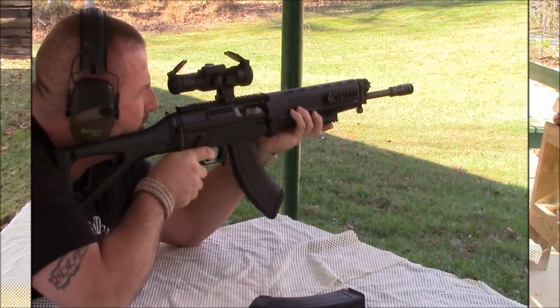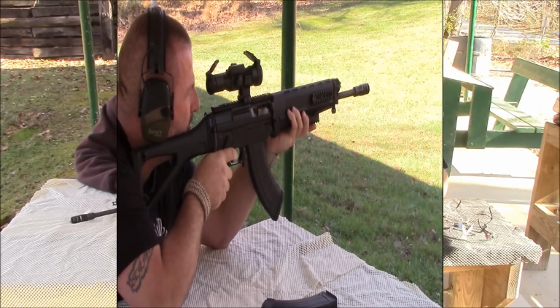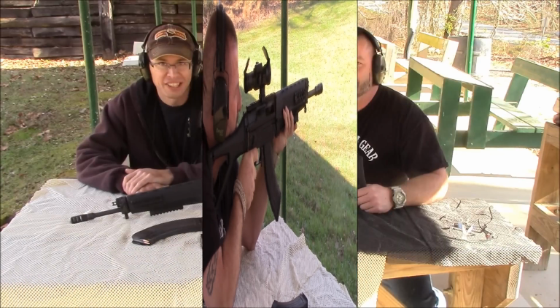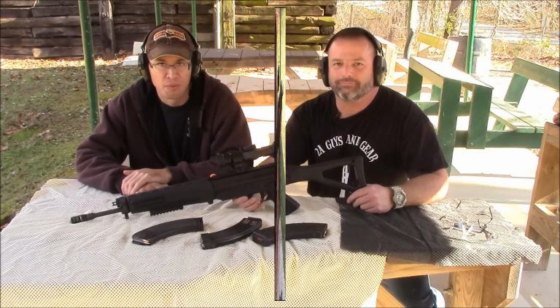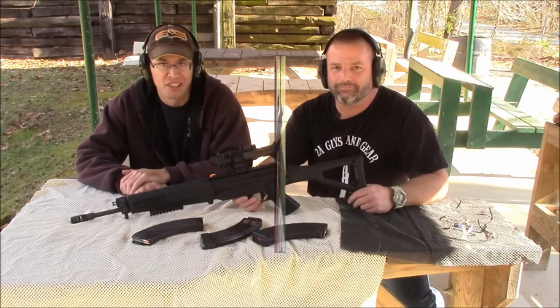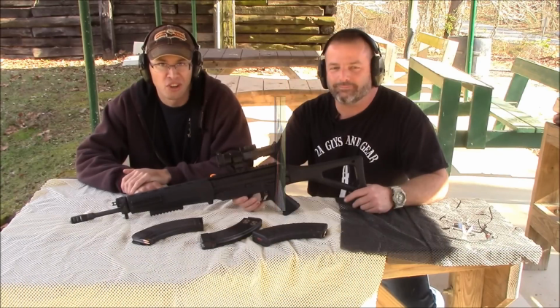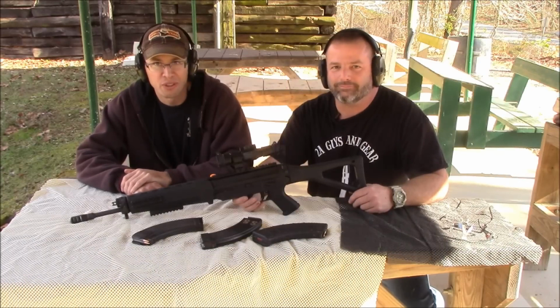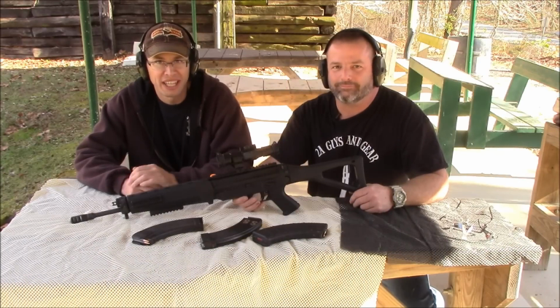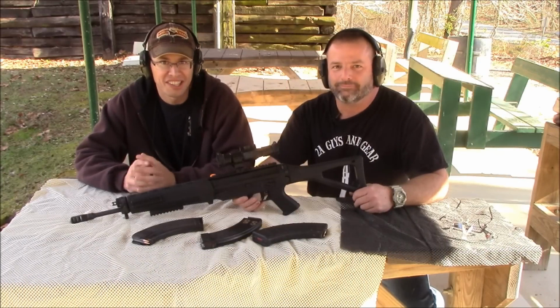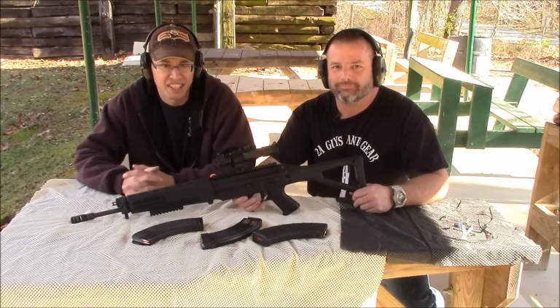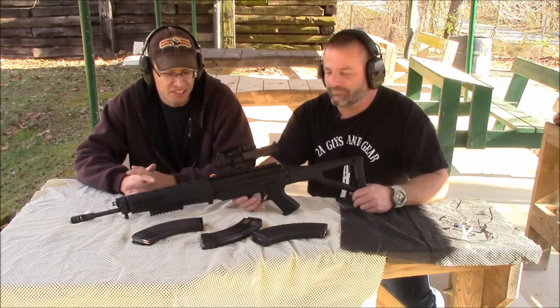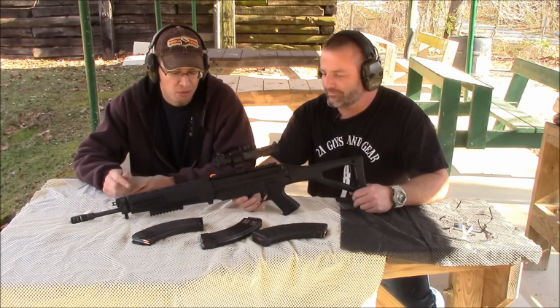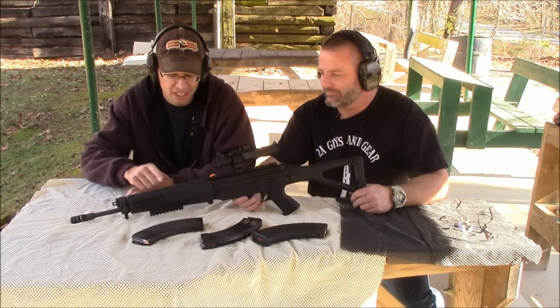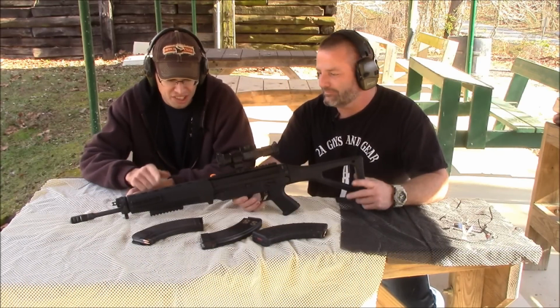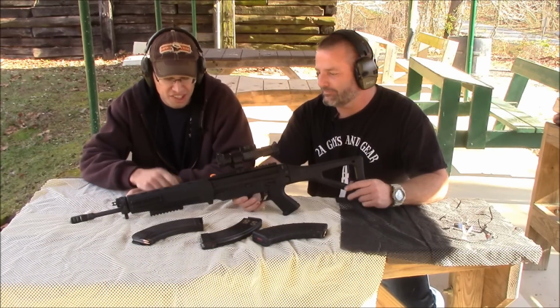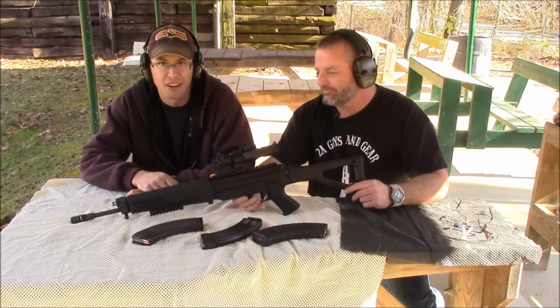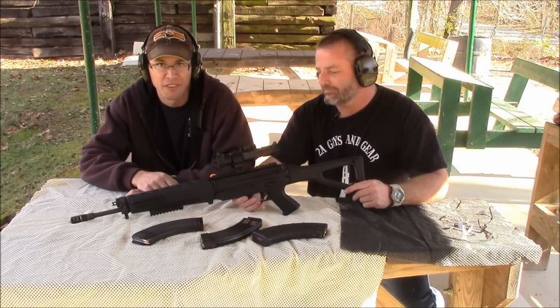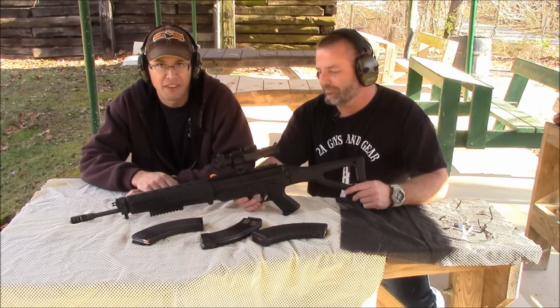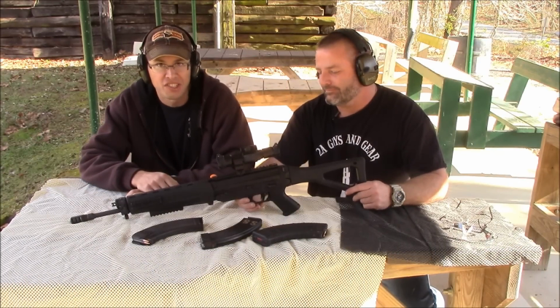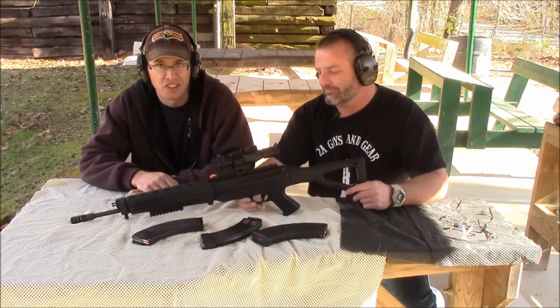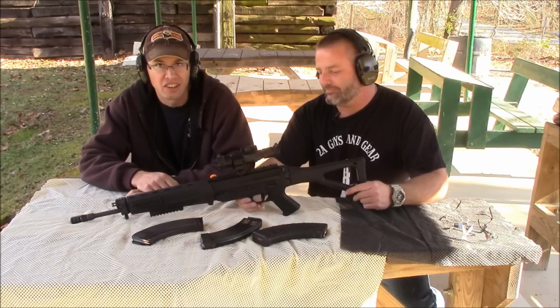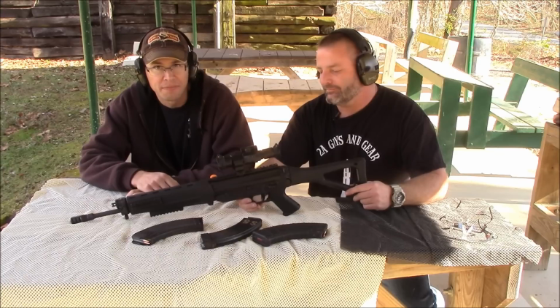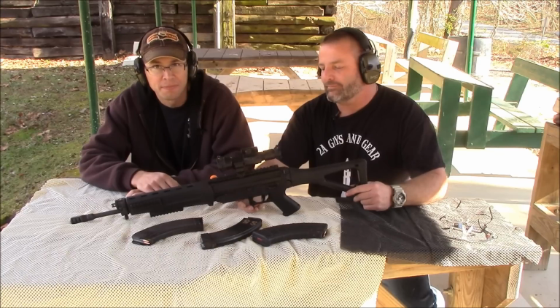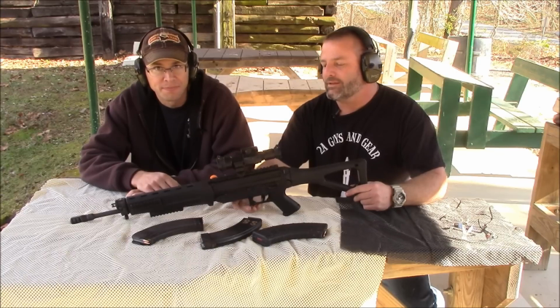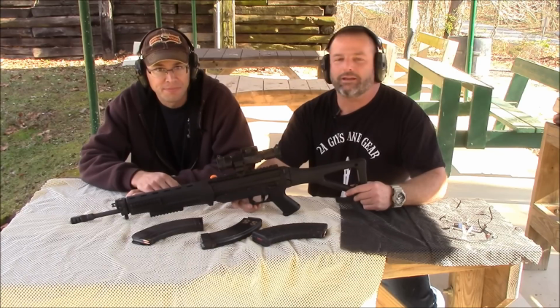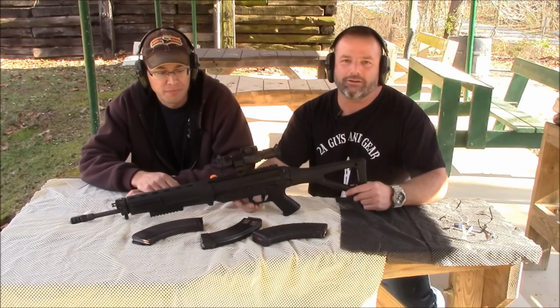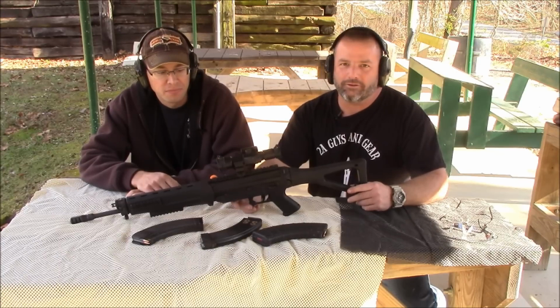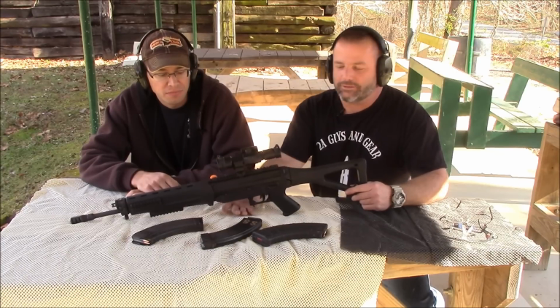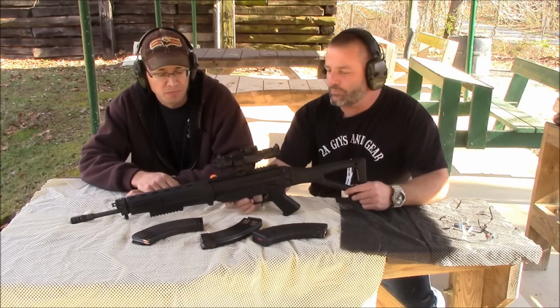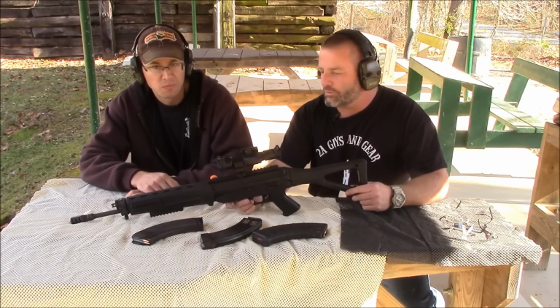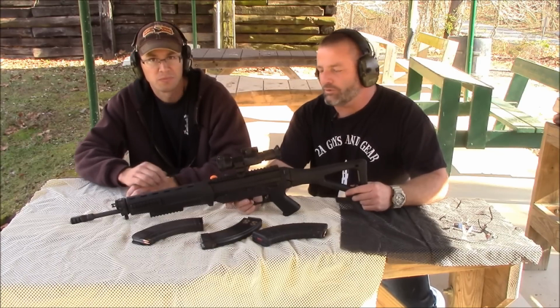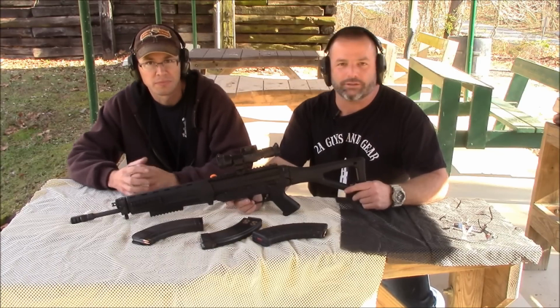Hey guys, it's Brian and Sean with 2A Guys in Gear. Today we're looking at the Sig Sauer 556R. And the R is for Russian.